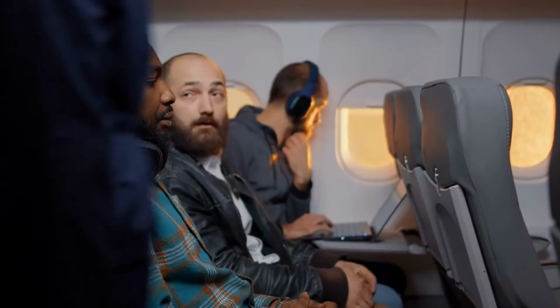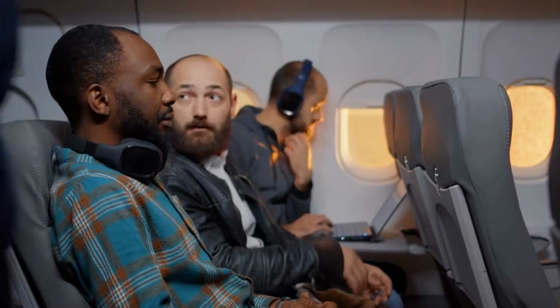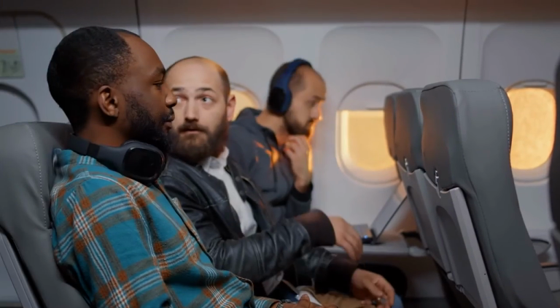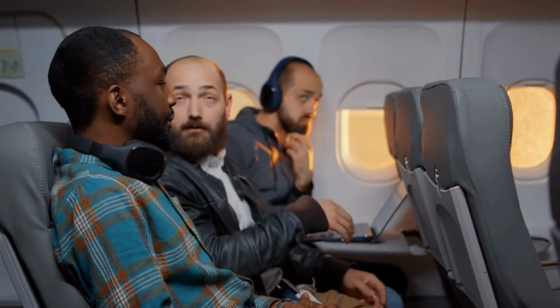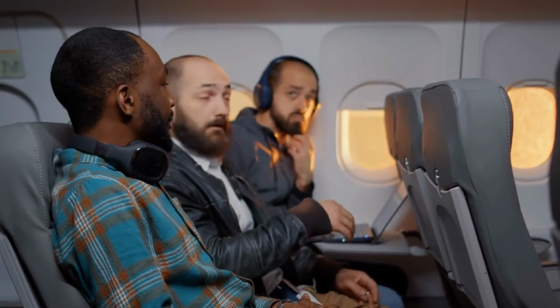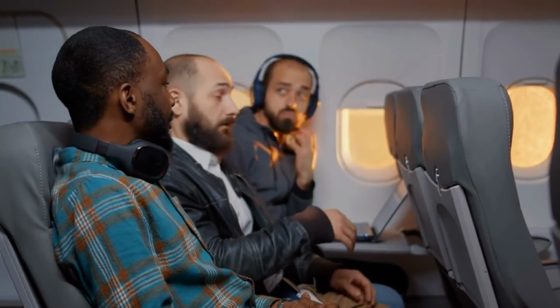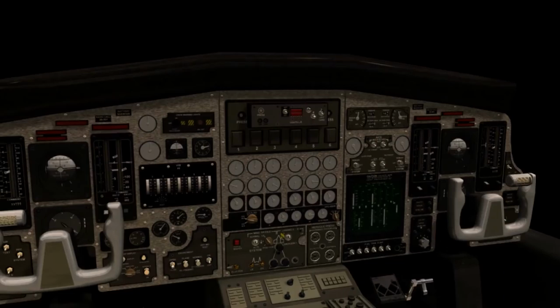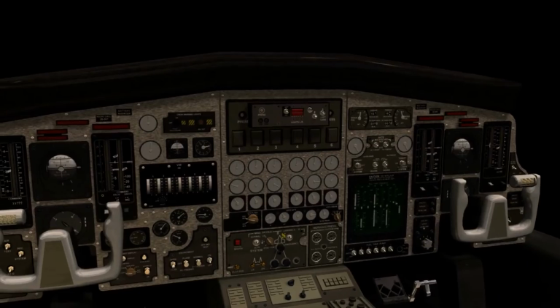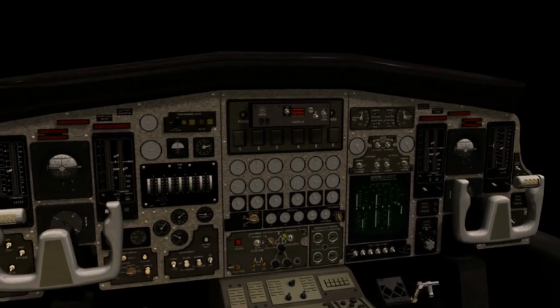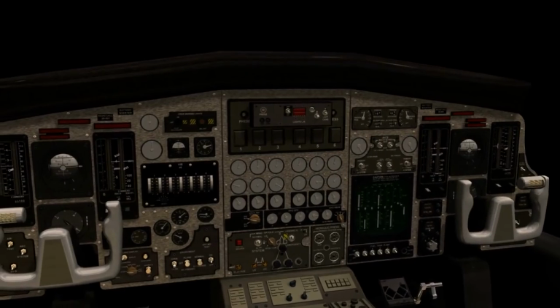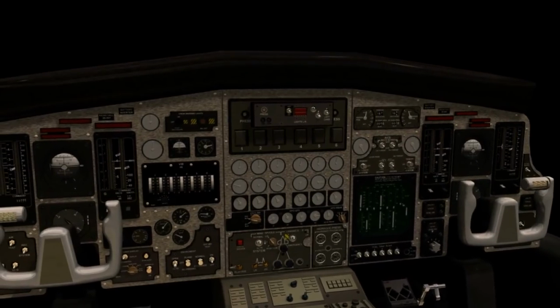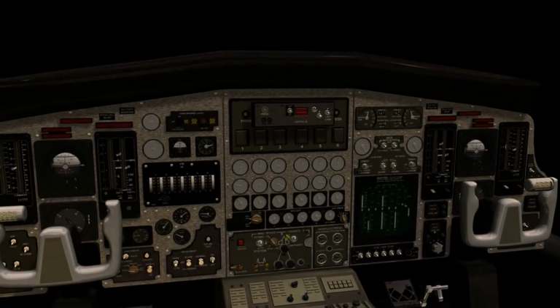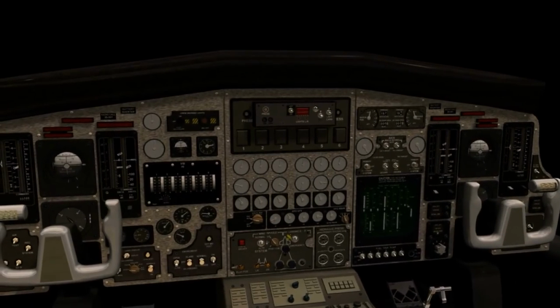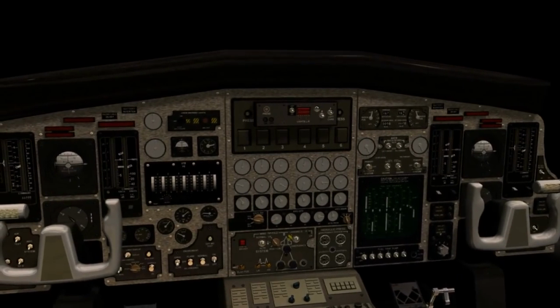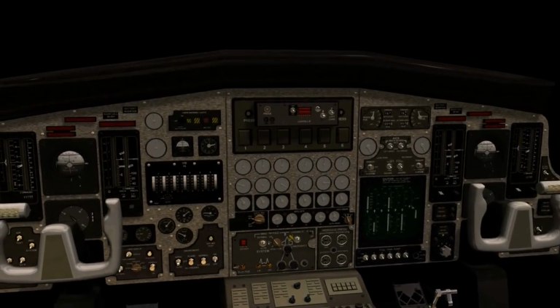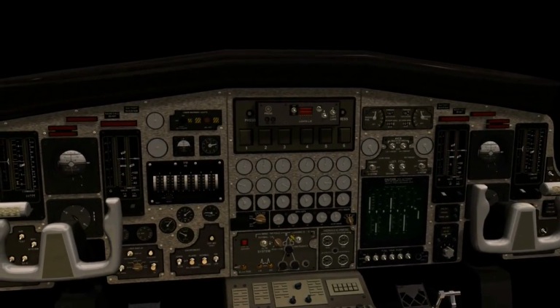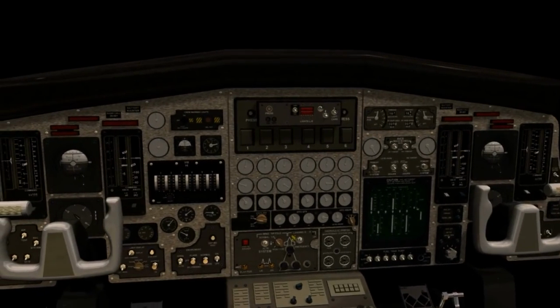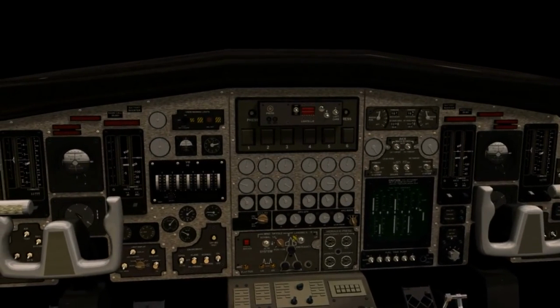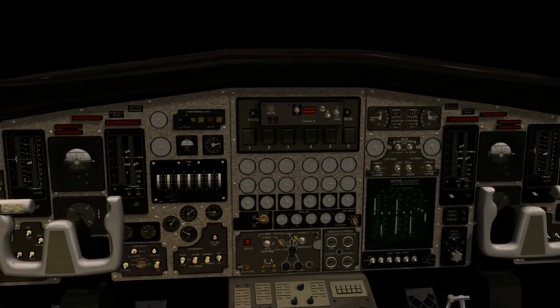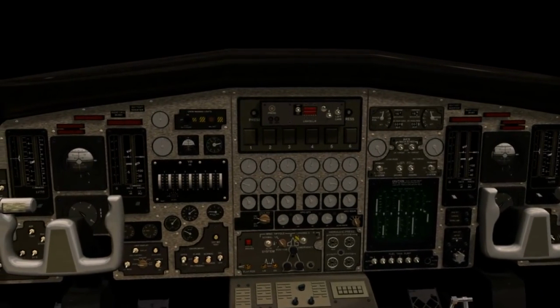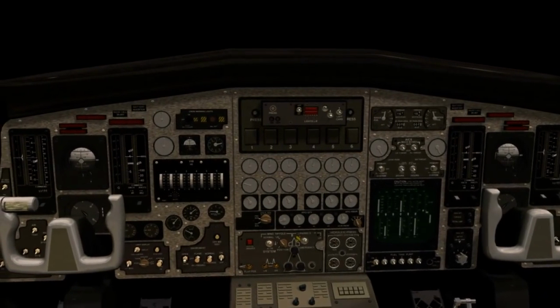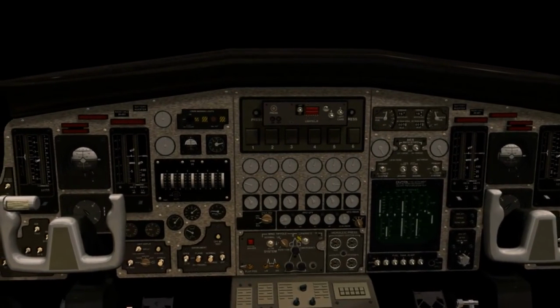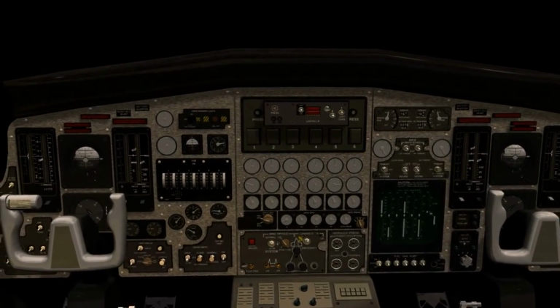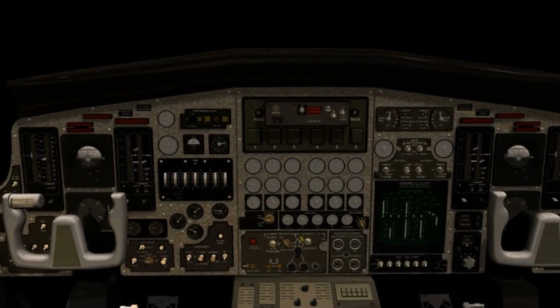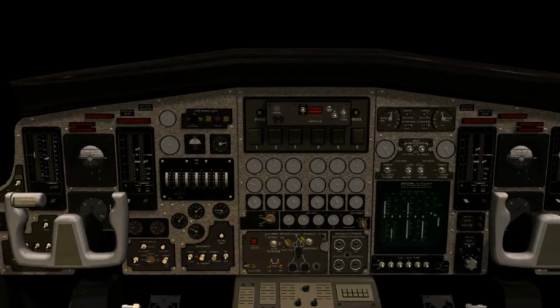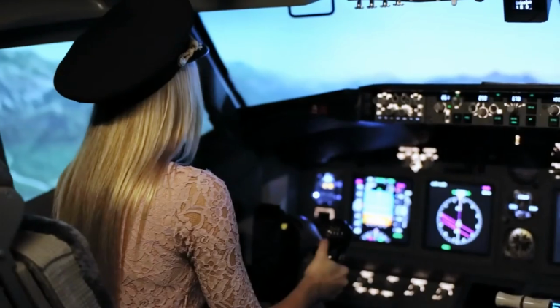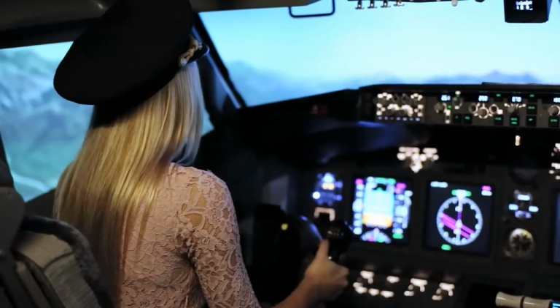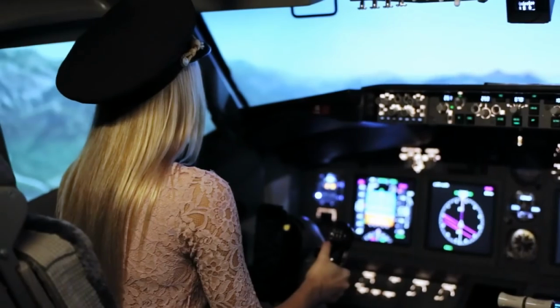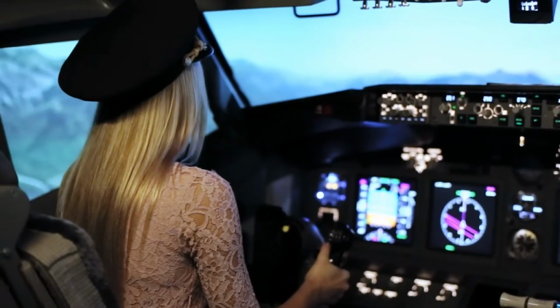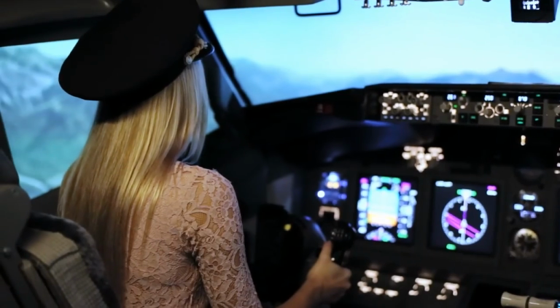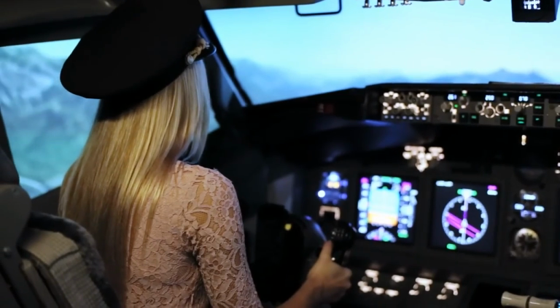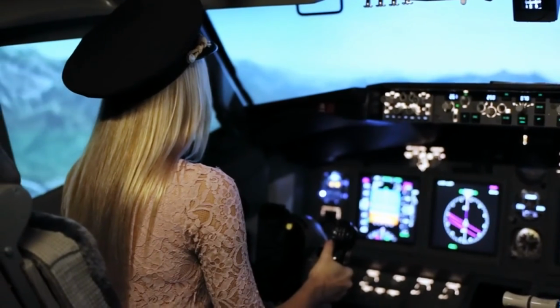That's a wrap for this video. Next time you're on a plane, know that your pilot is definitely experienced with every situation you can think of — you're in safe hands. Would you be able to memorize the hundreds of controls that pilots have to remember? Let us know in the comments below.